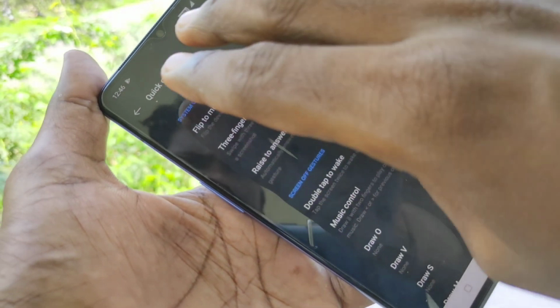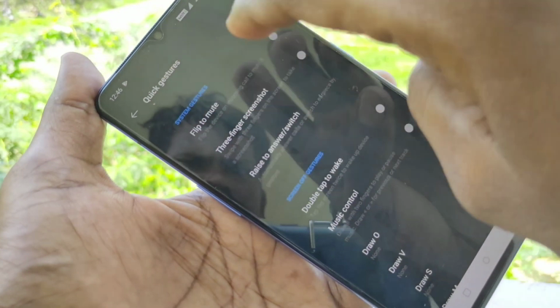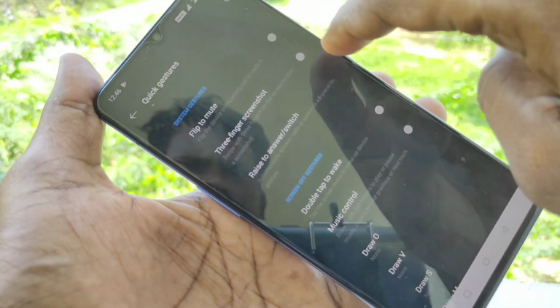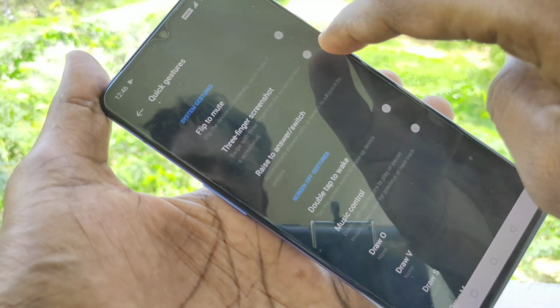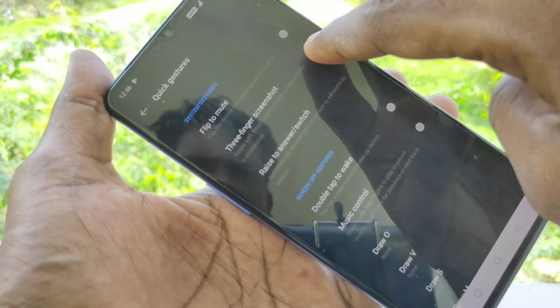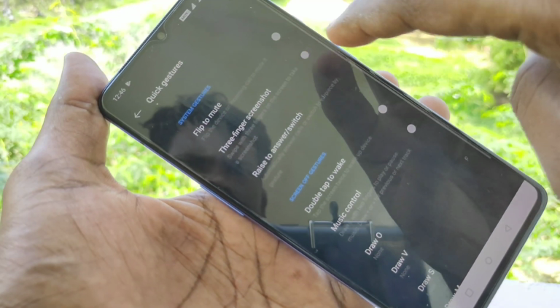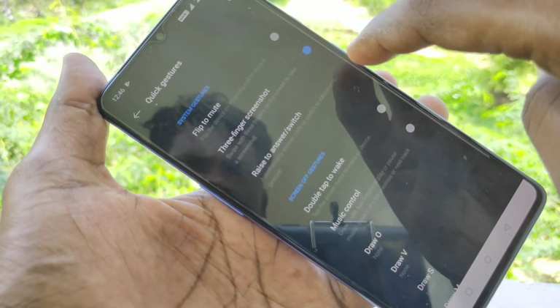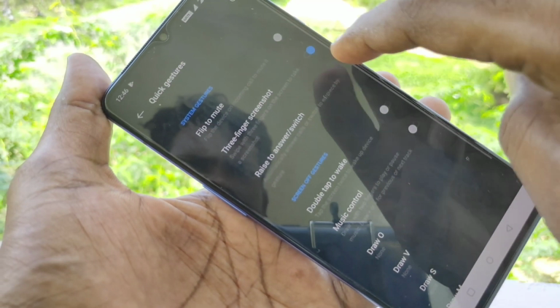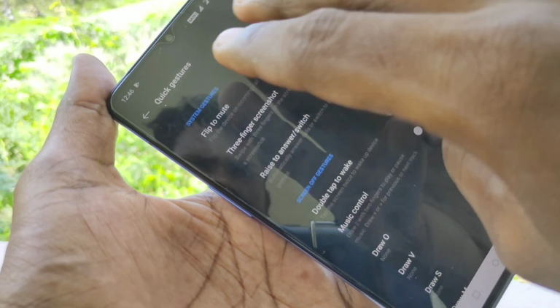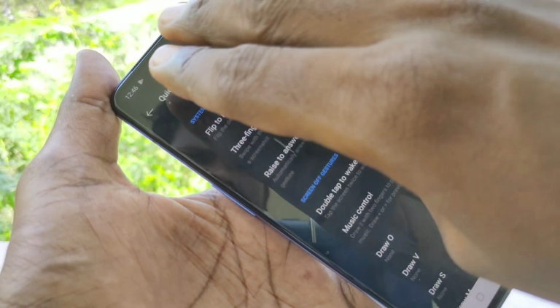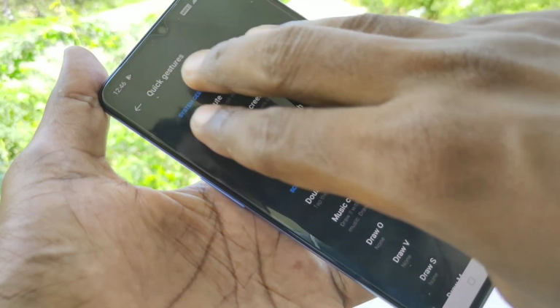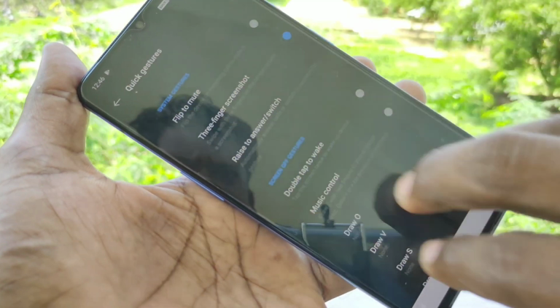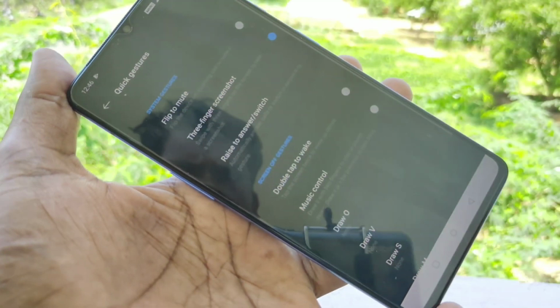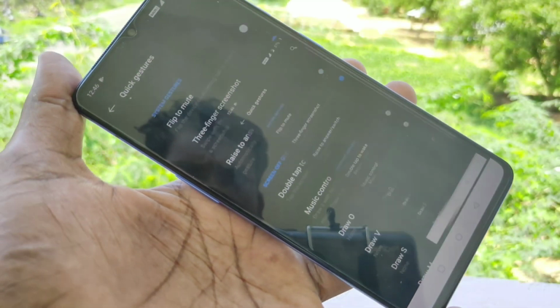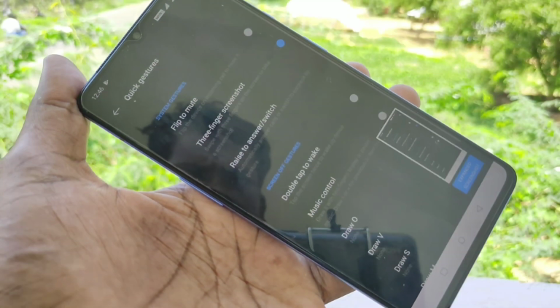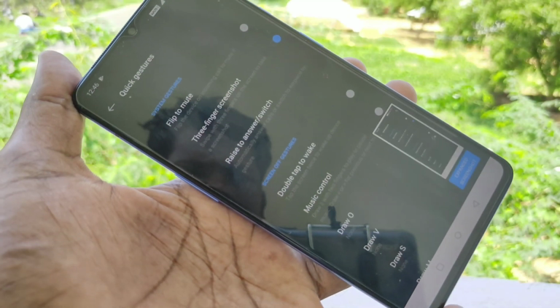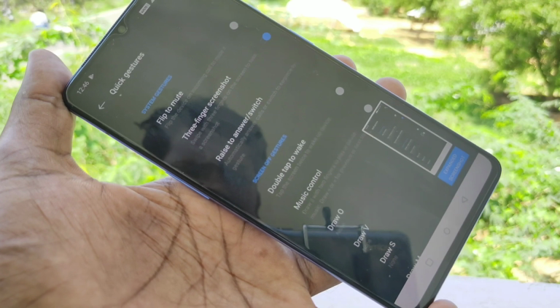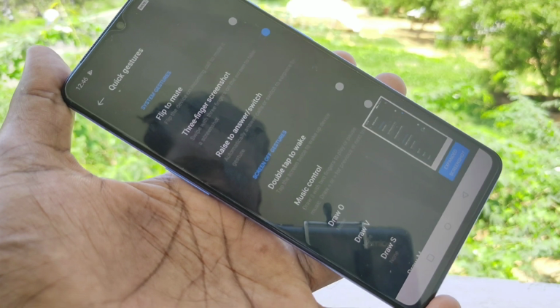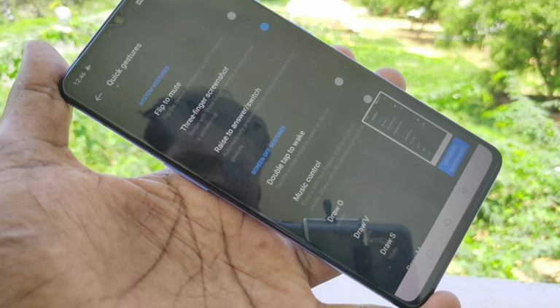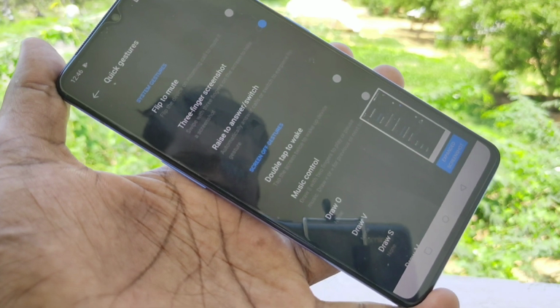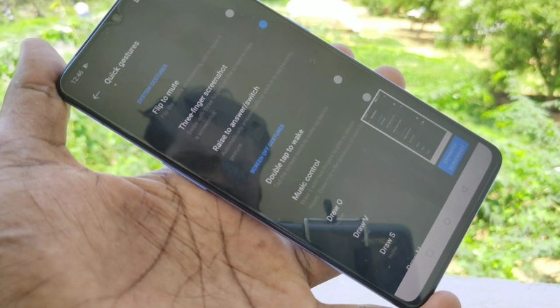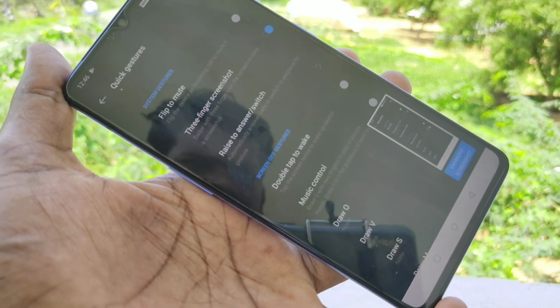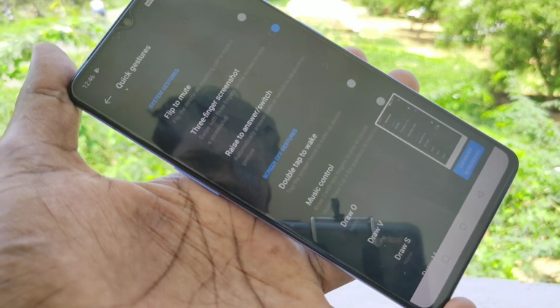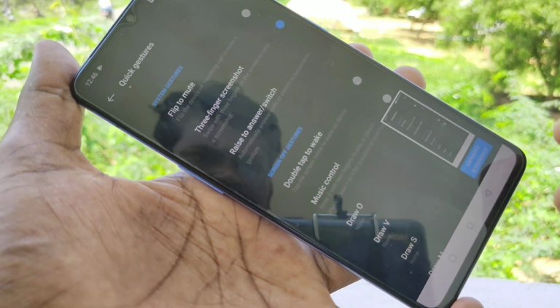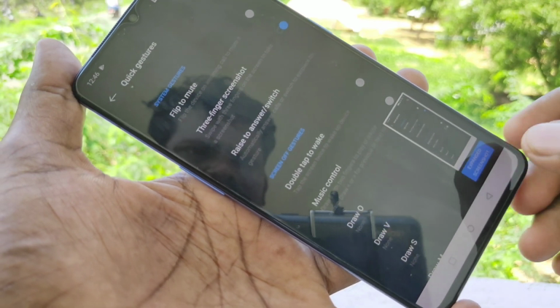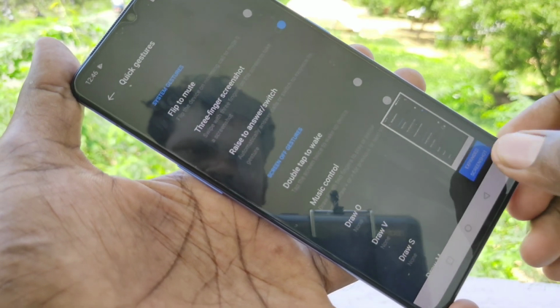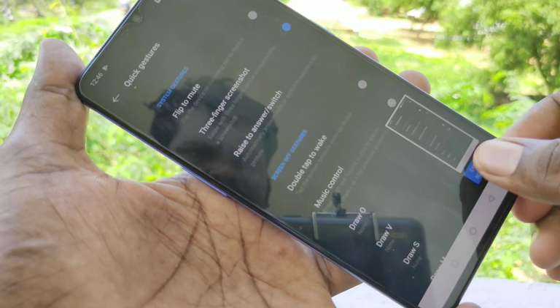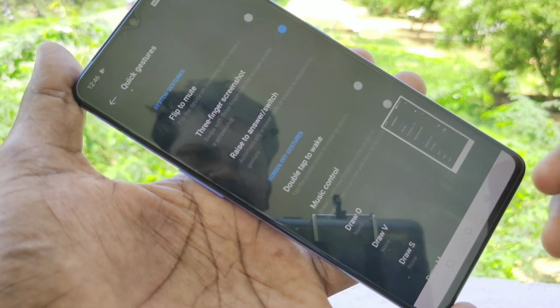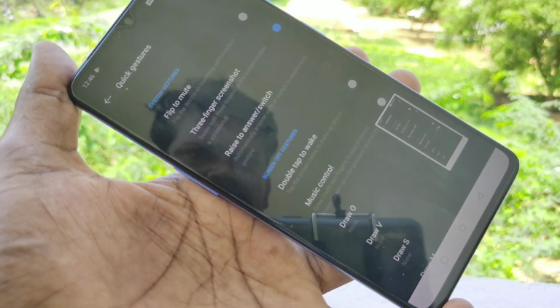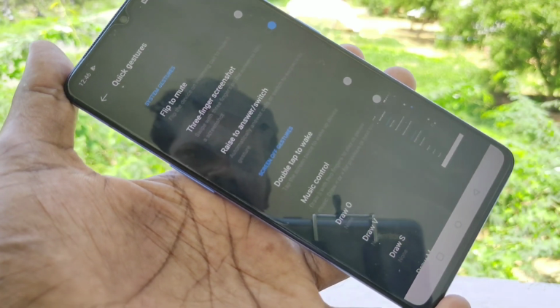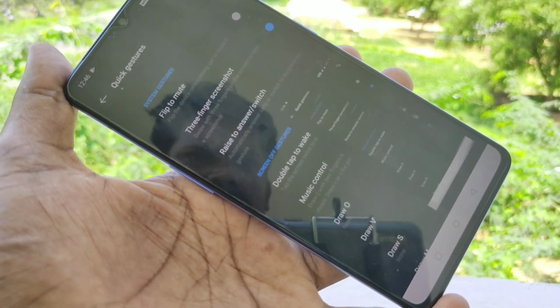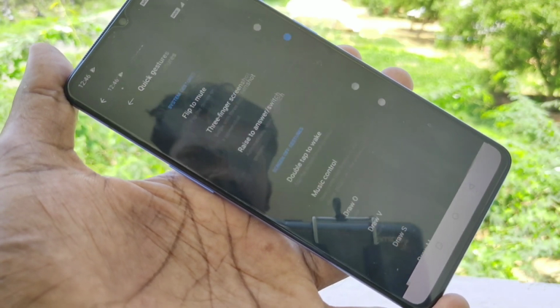You can also take a long screenshot here, just use this option.